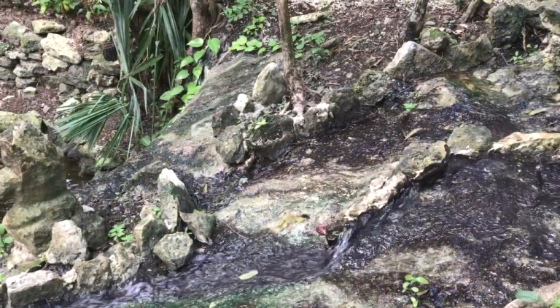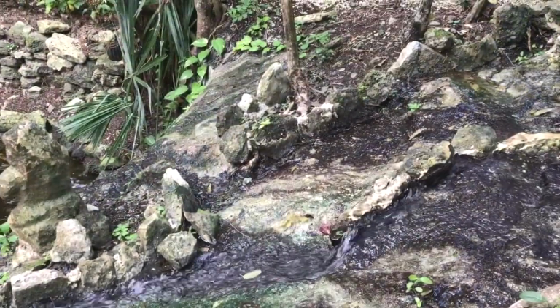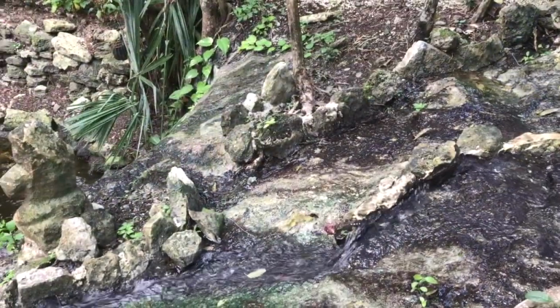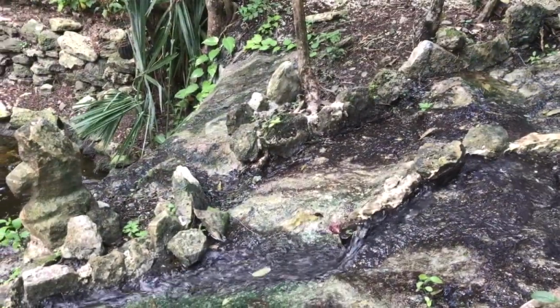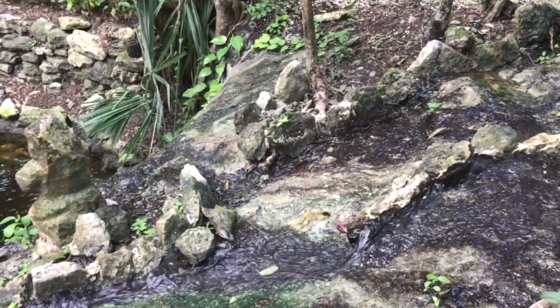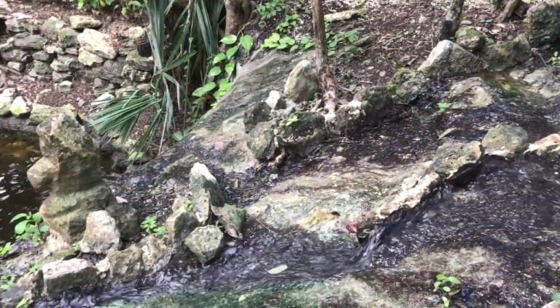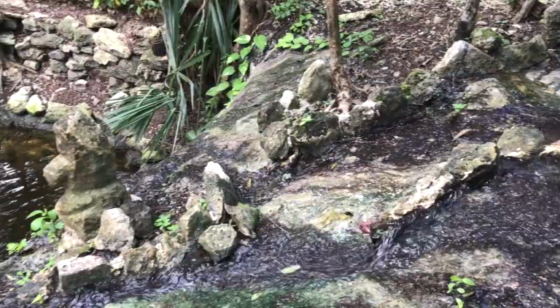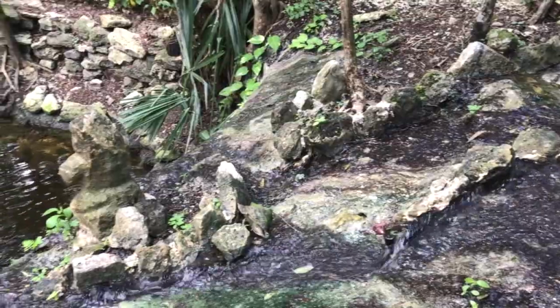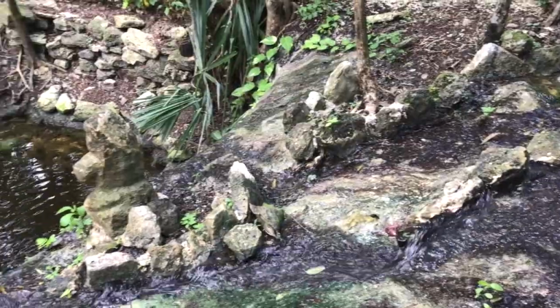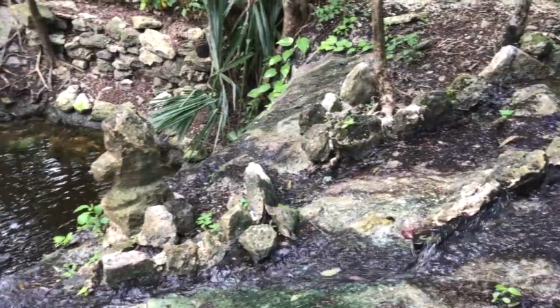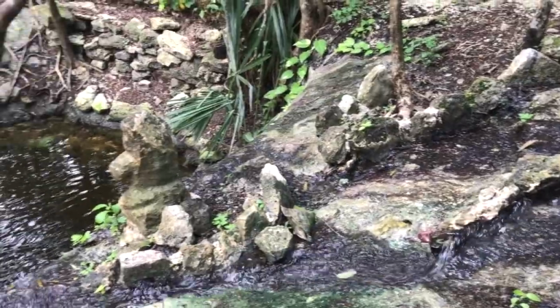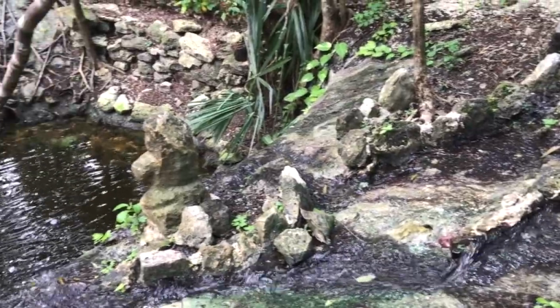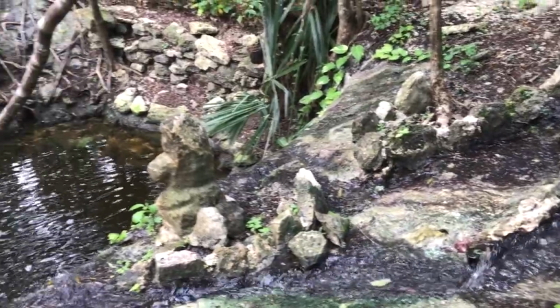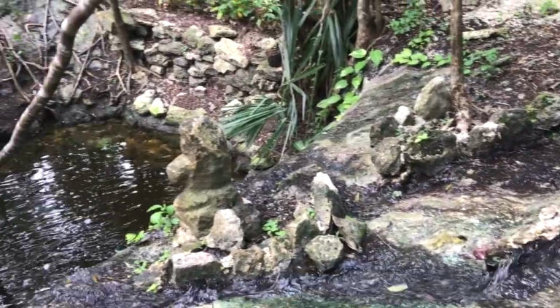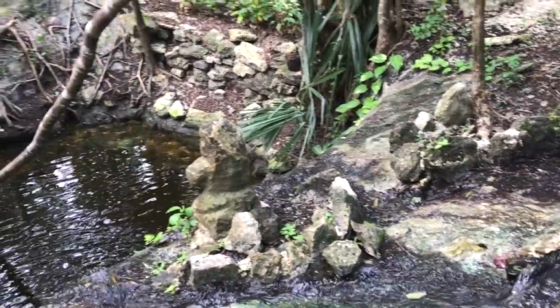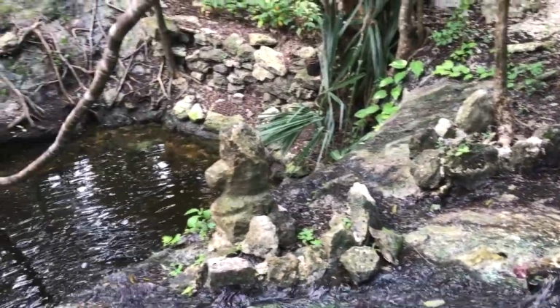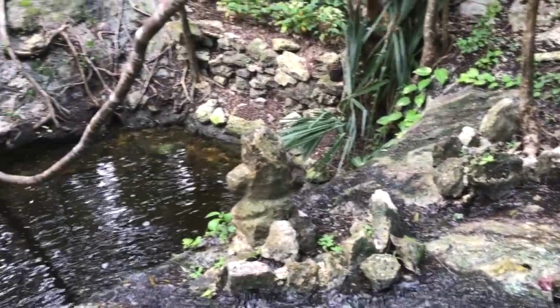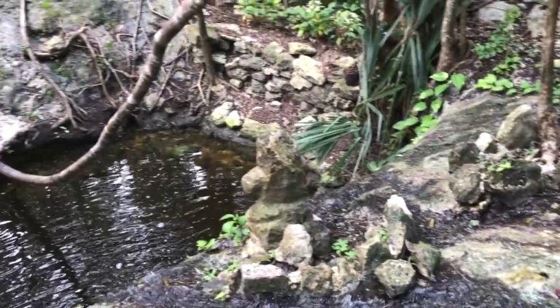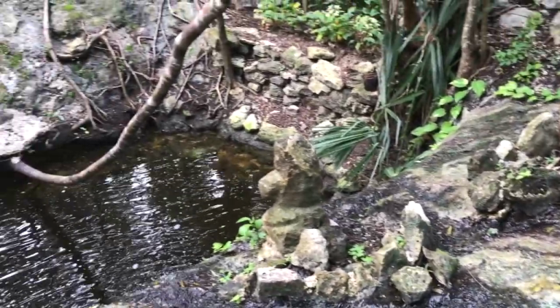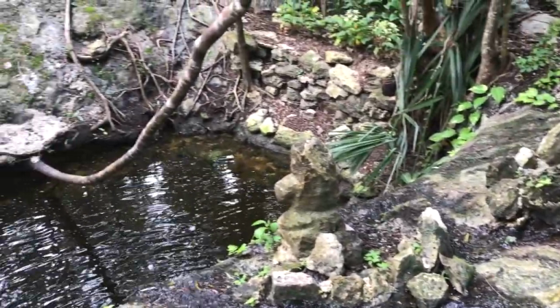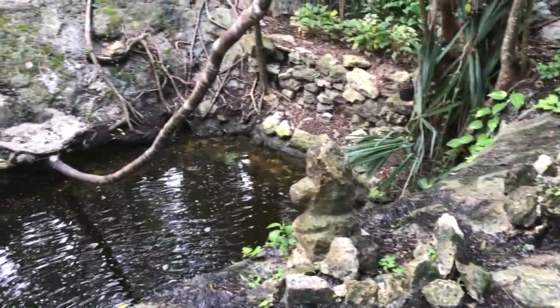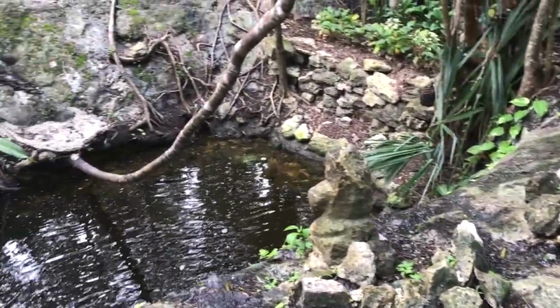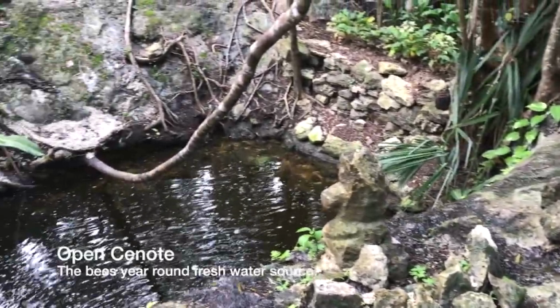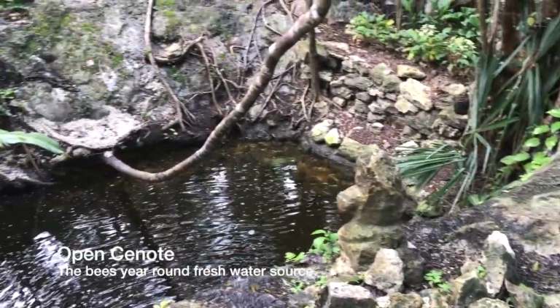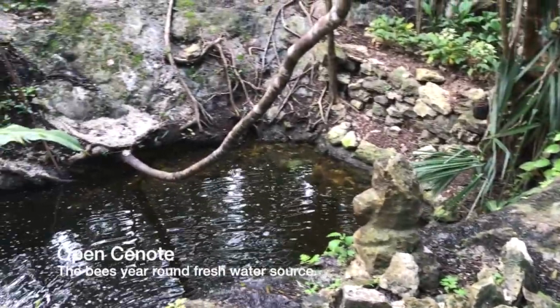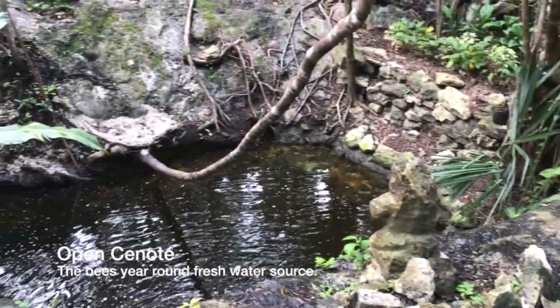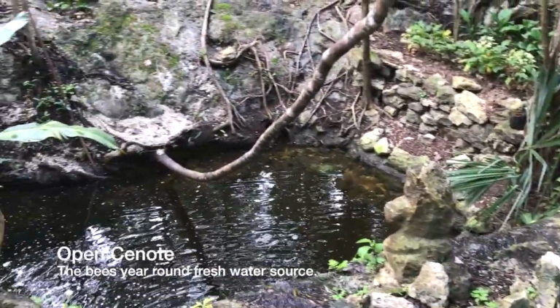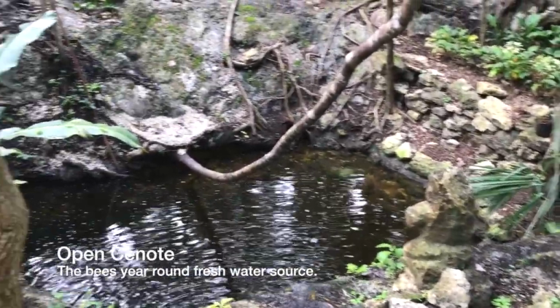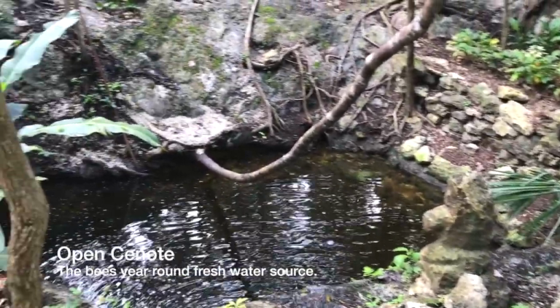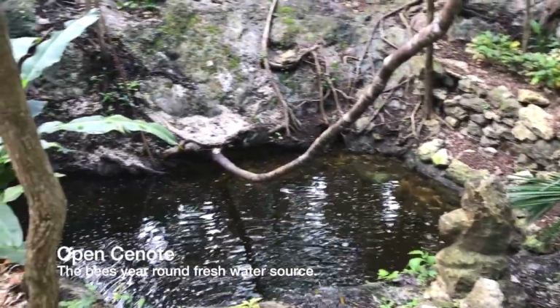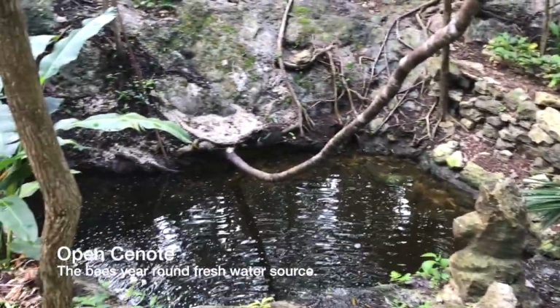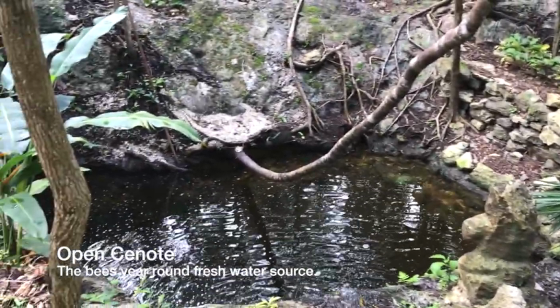A short walk through the jungle brings you to a small open cenote, which is the bees' year-round fresh water source.